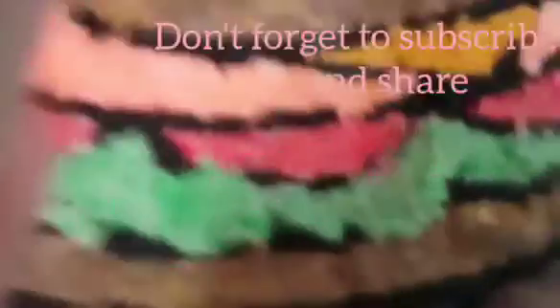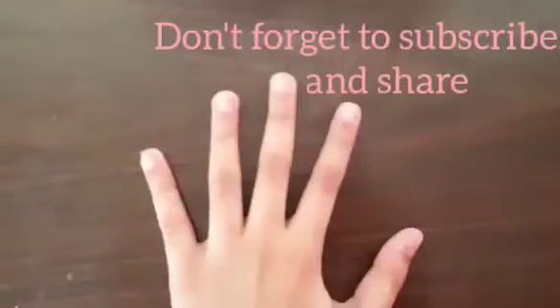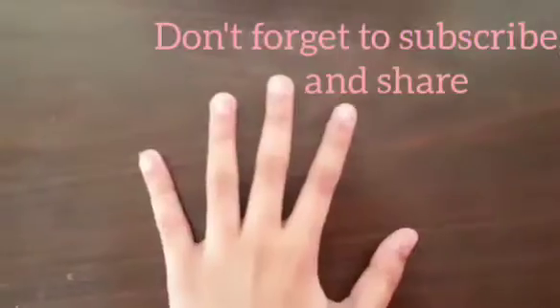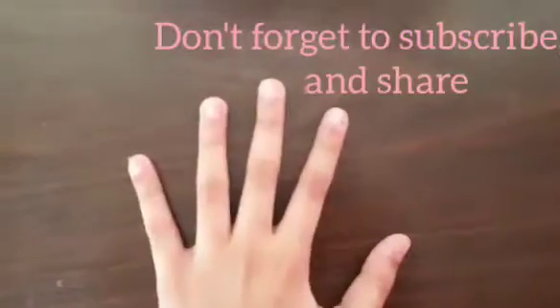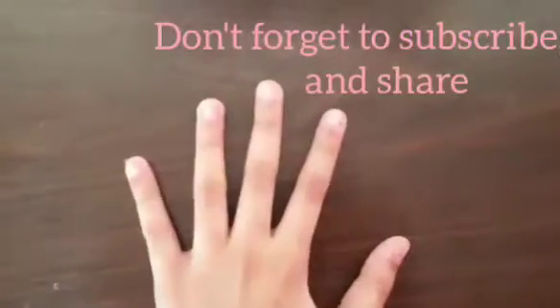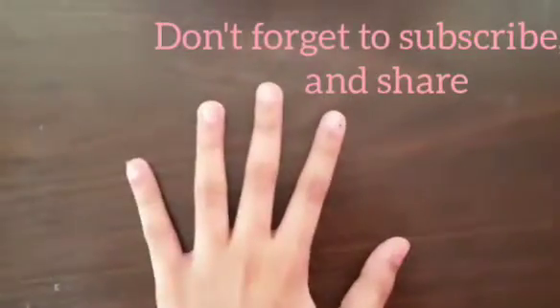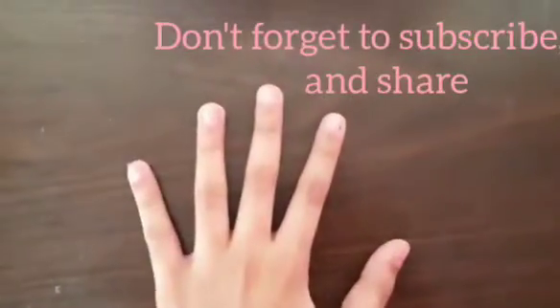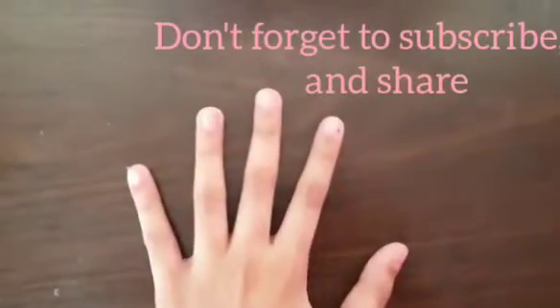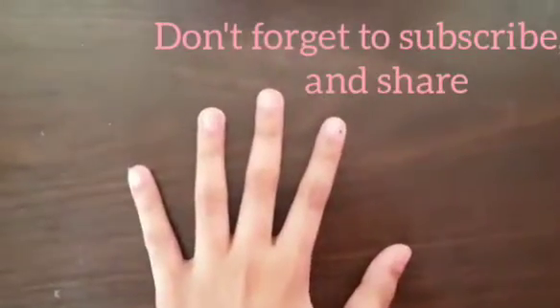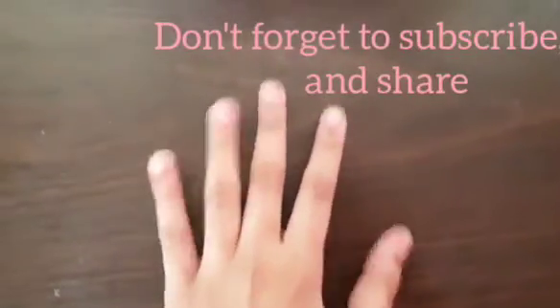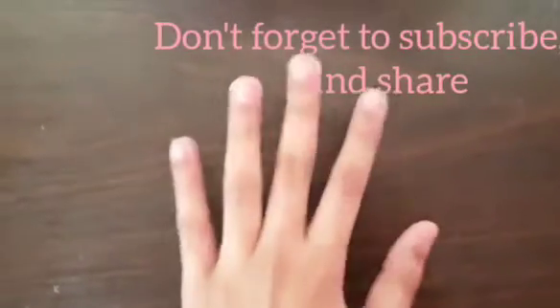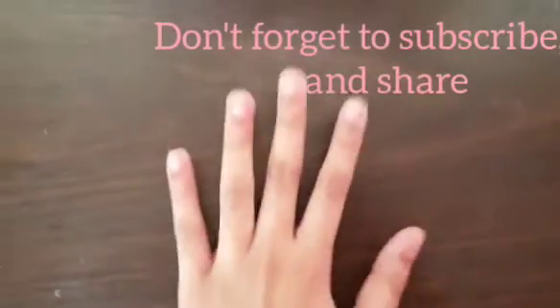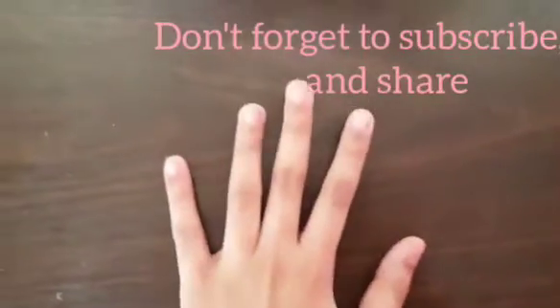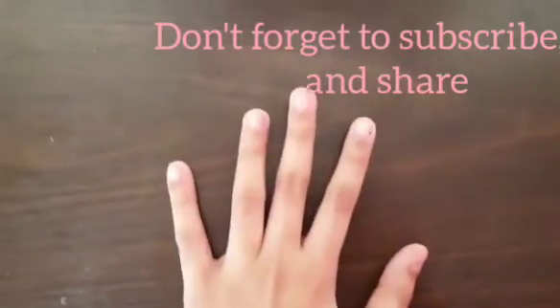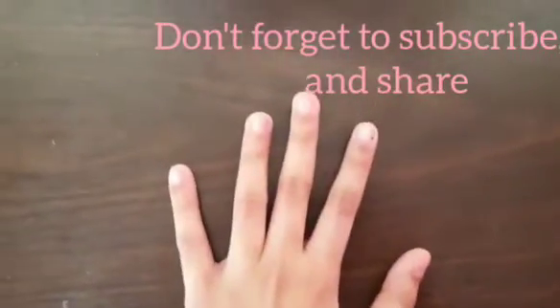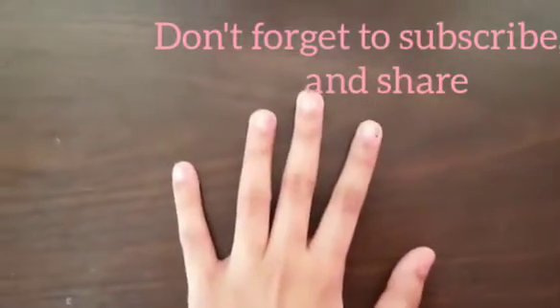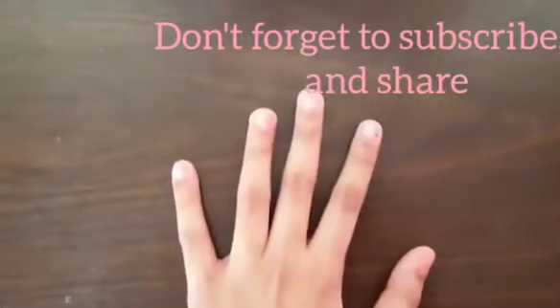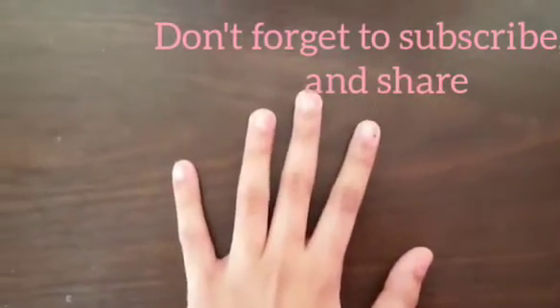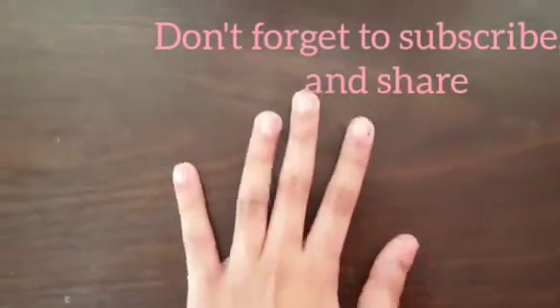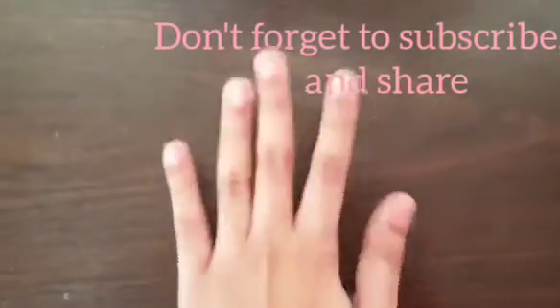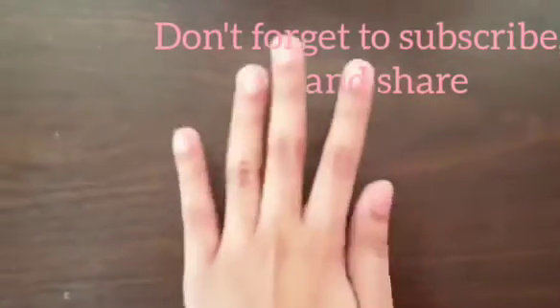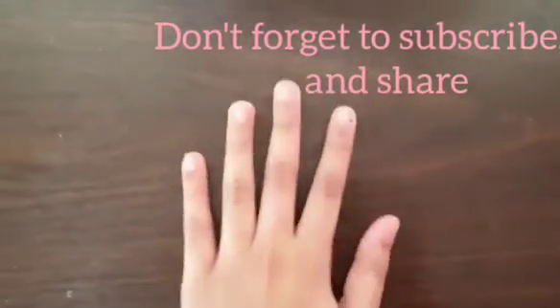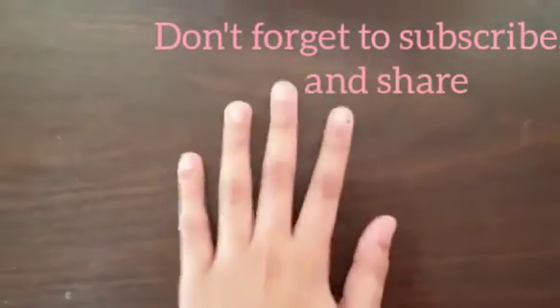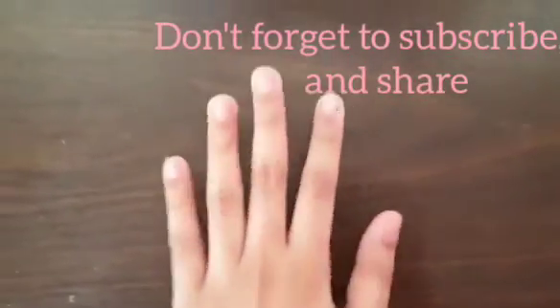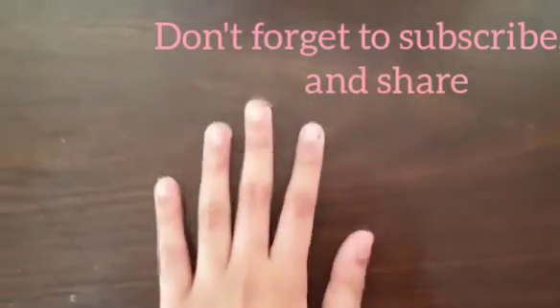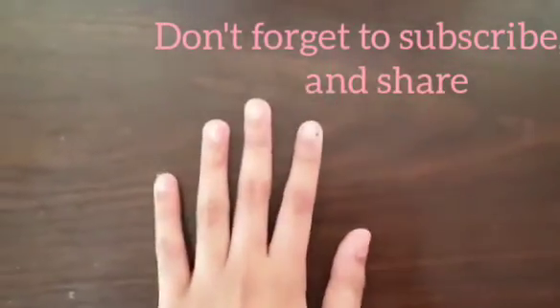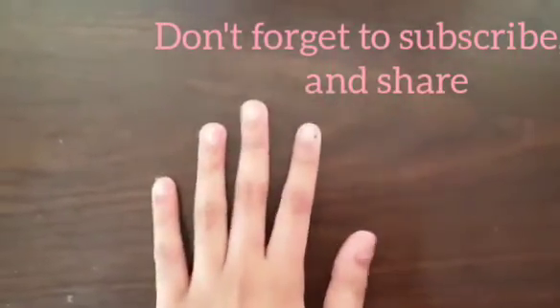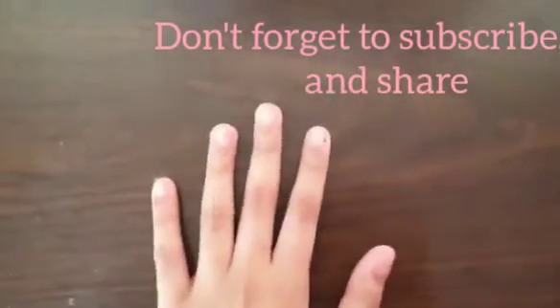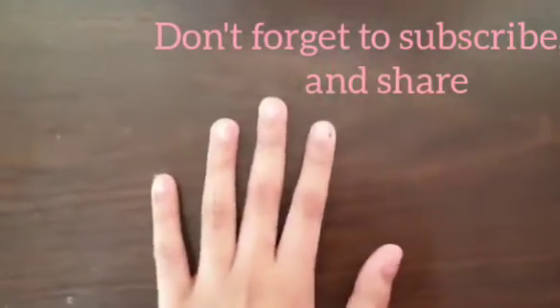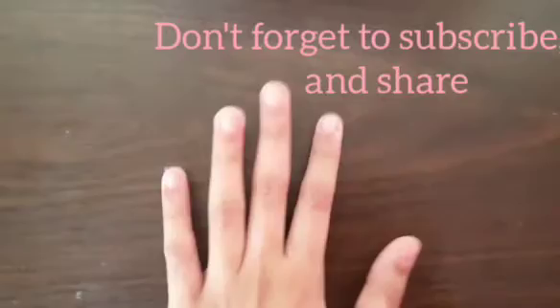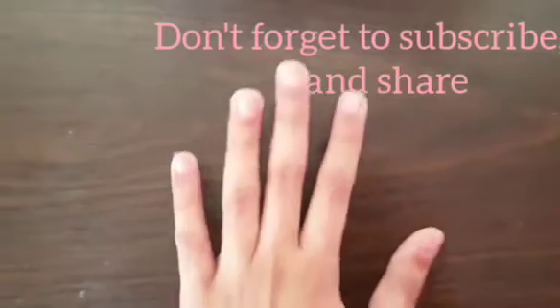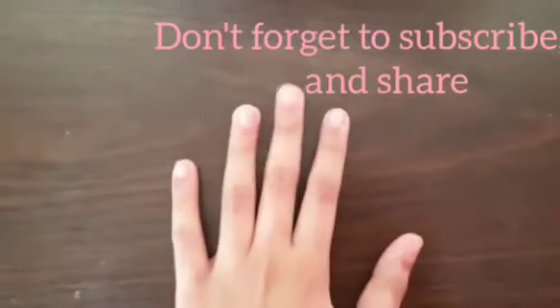That's it for today. I hope you guys enjoyed this video. Don't forget to subscribe and share. Bye.